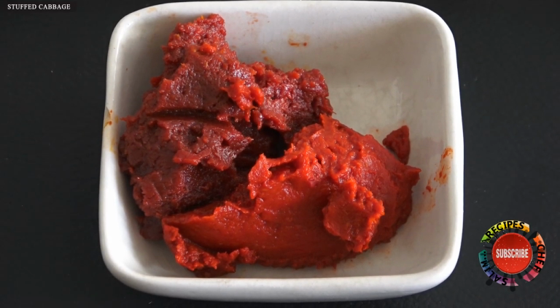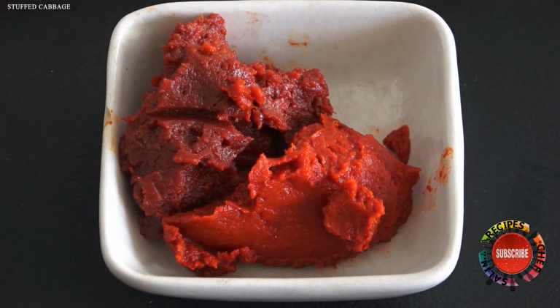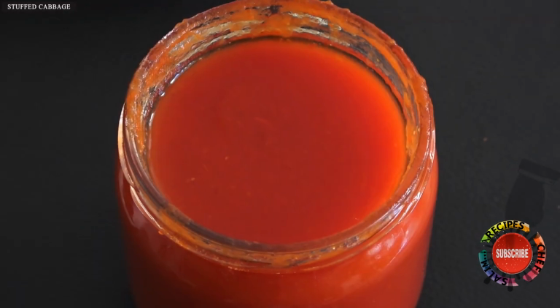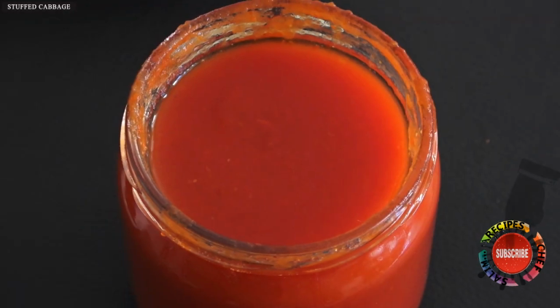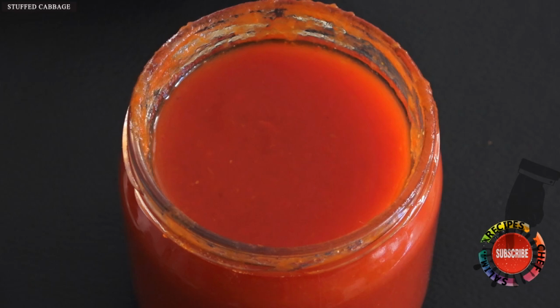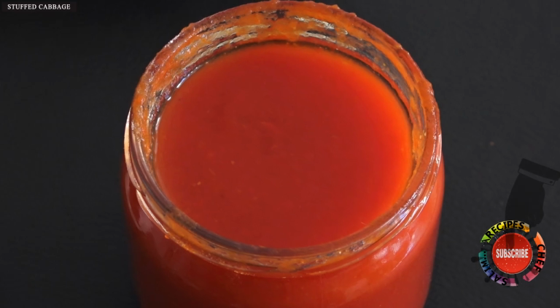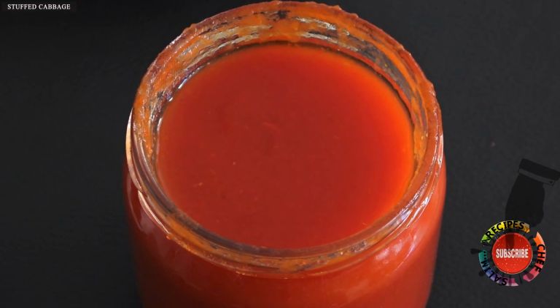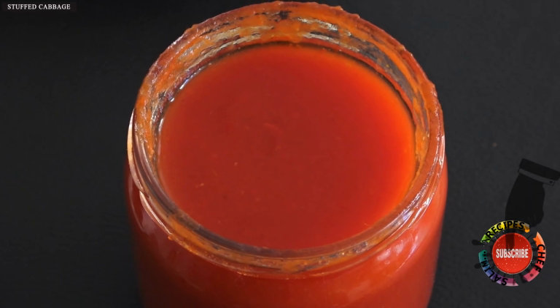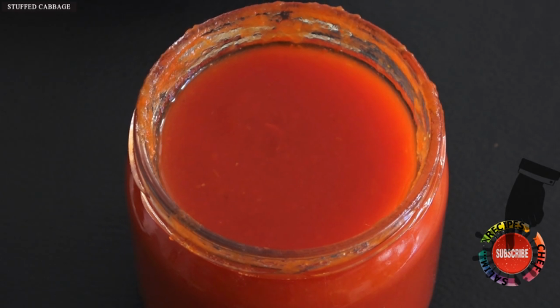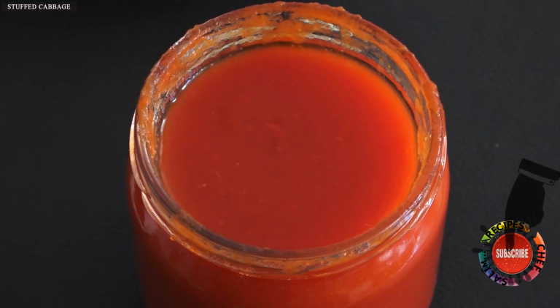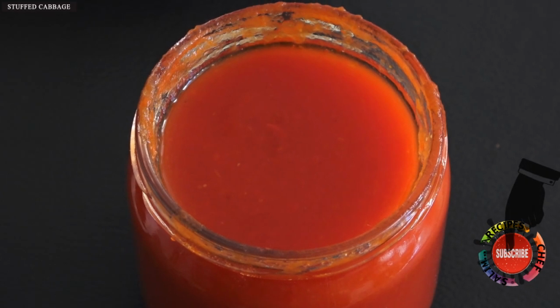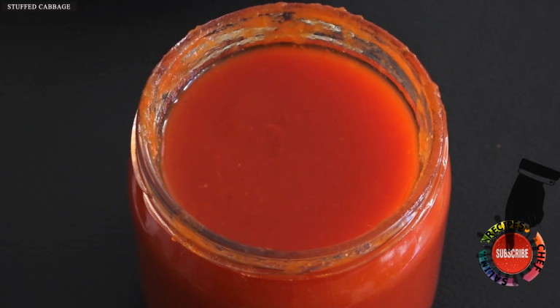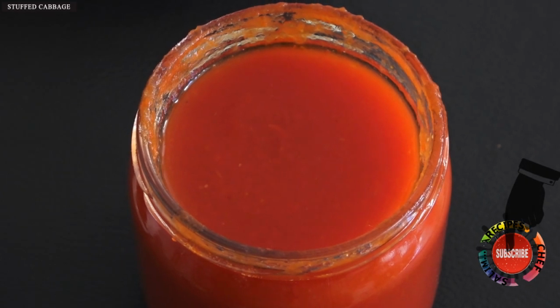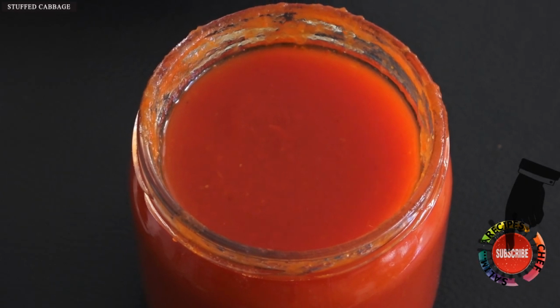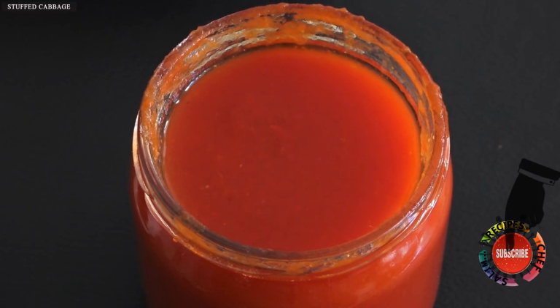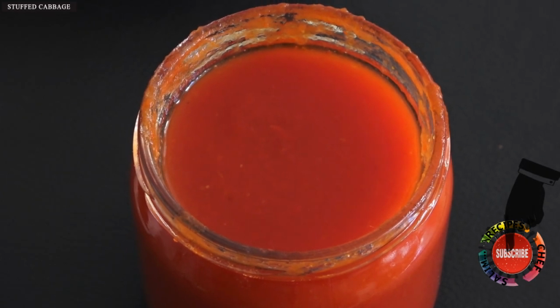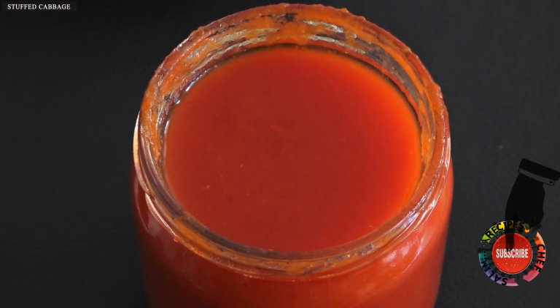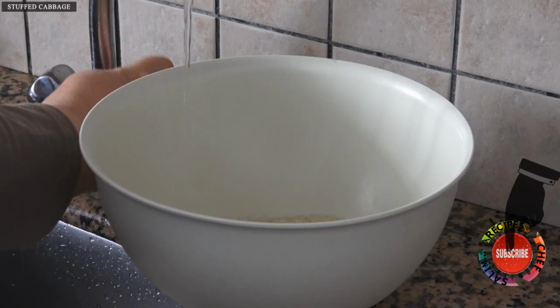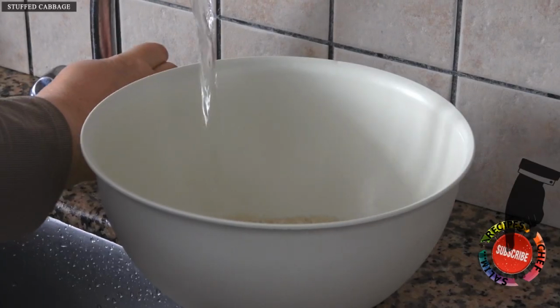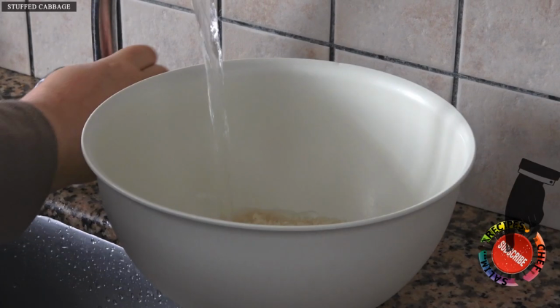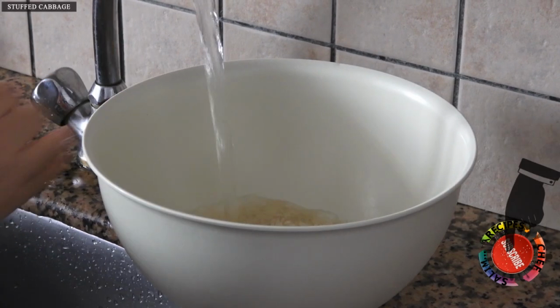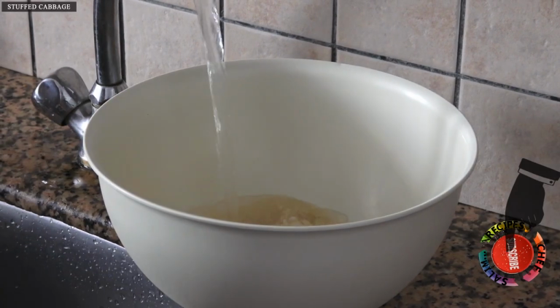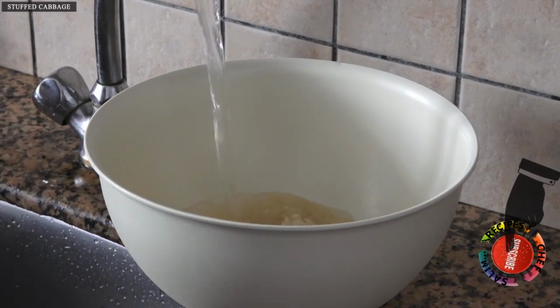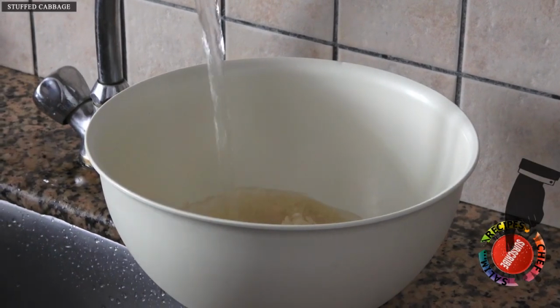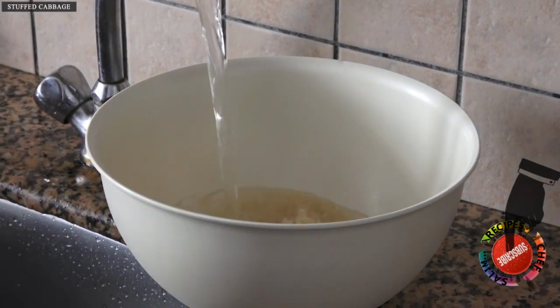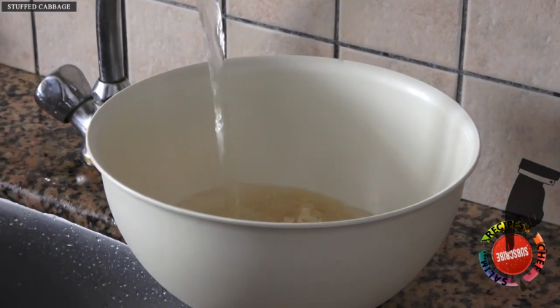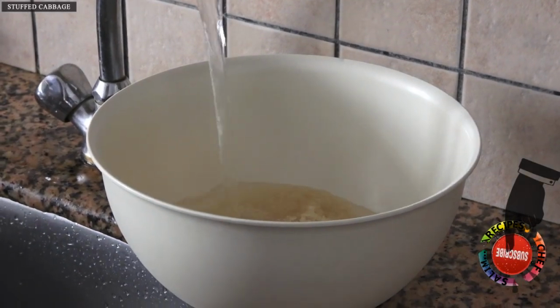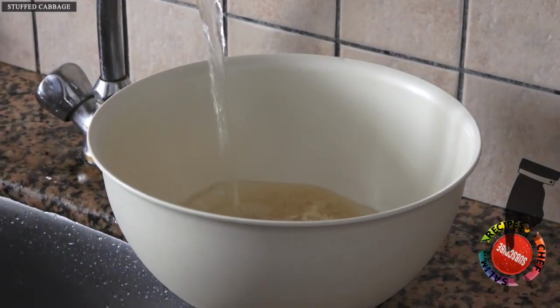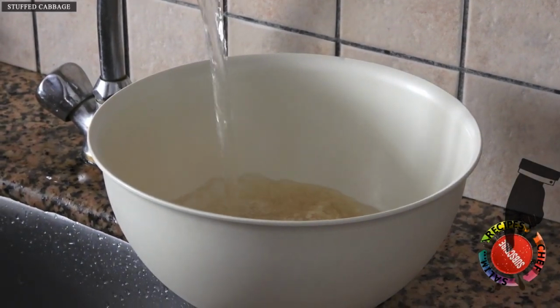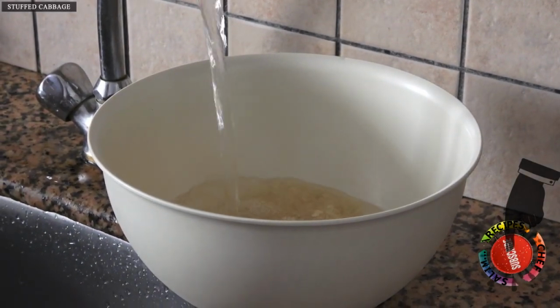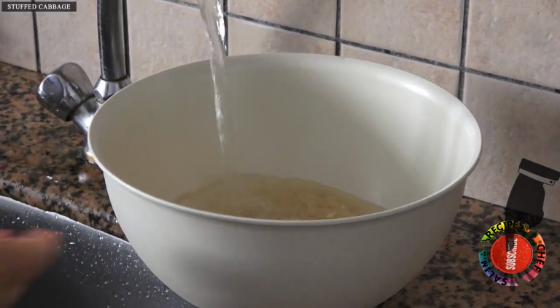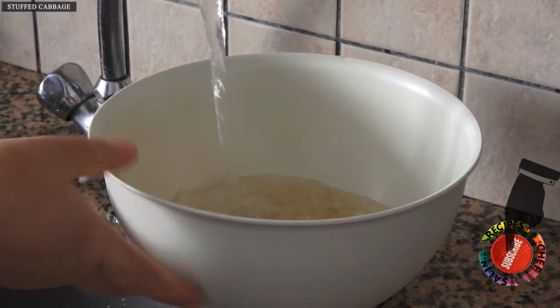For the tomato component, since we are in the winter season, we use homemade natural tomato juice.